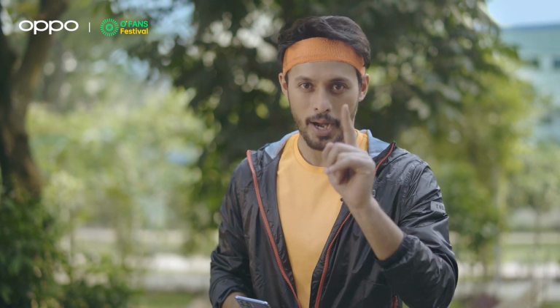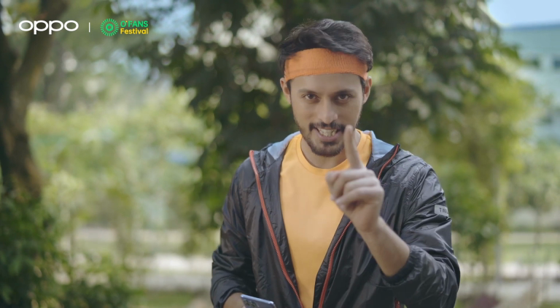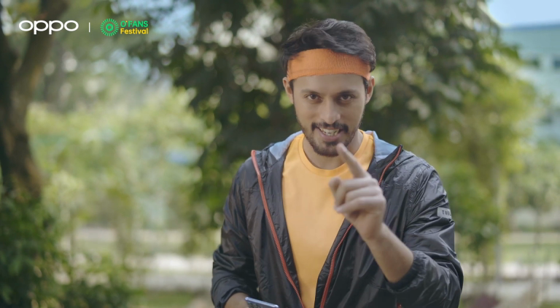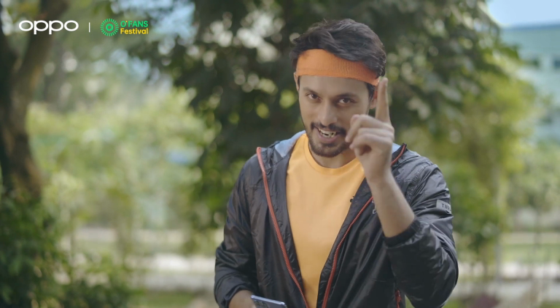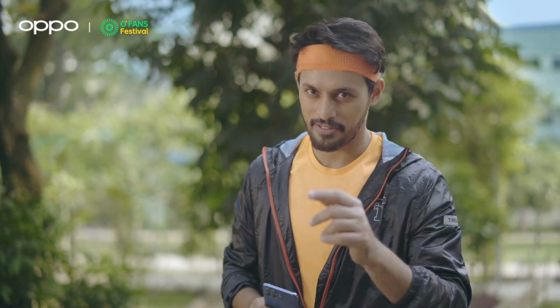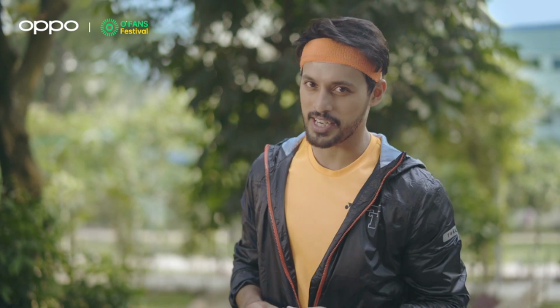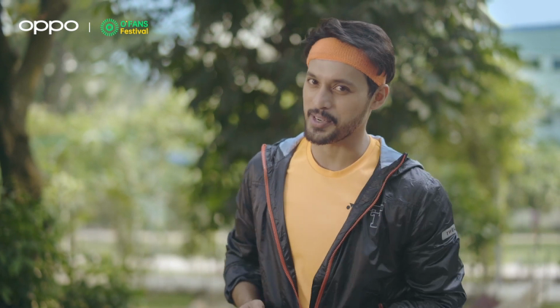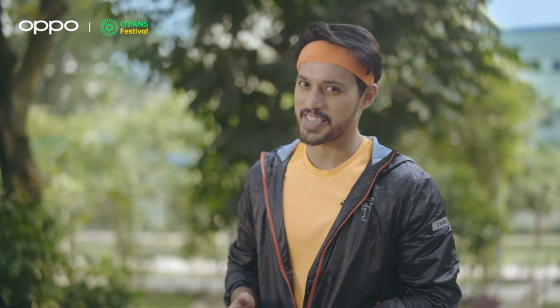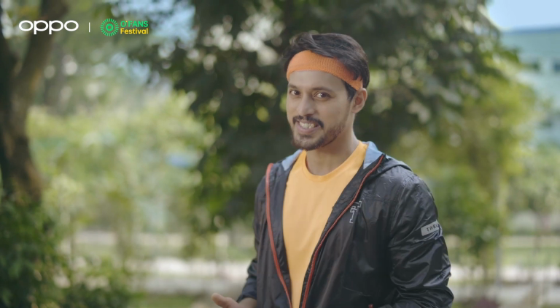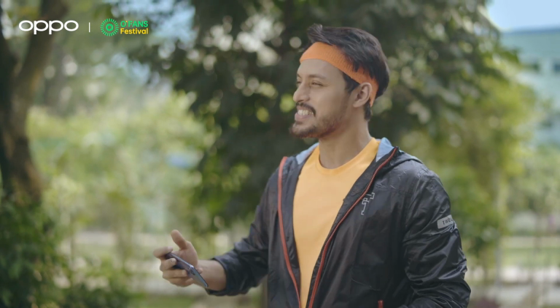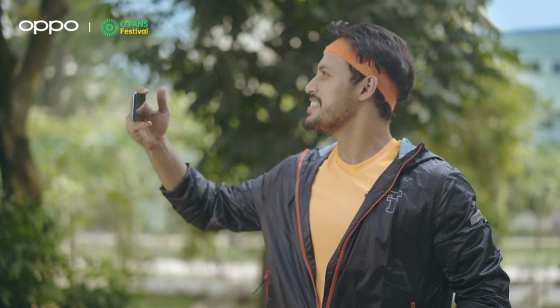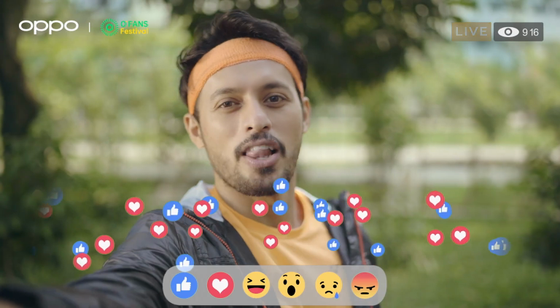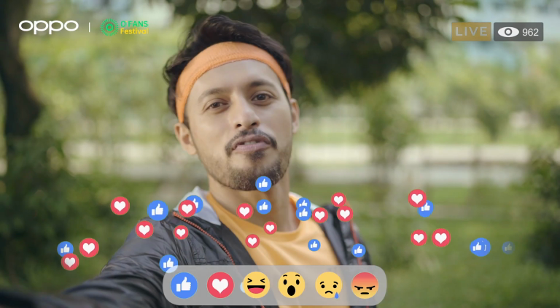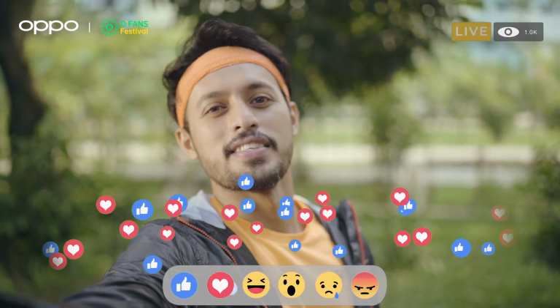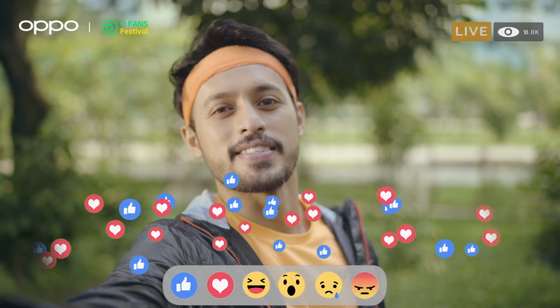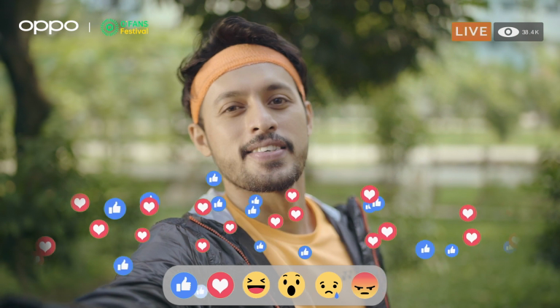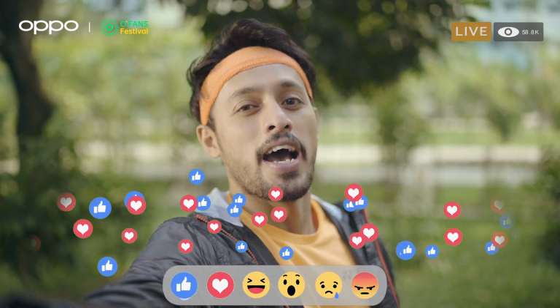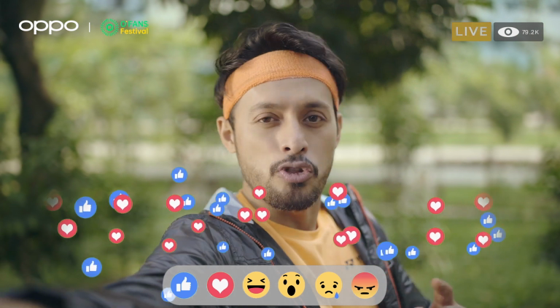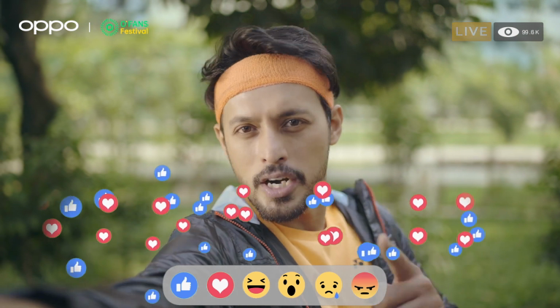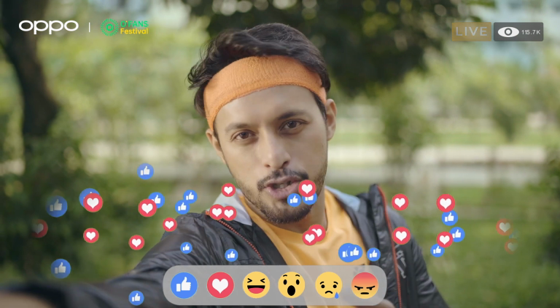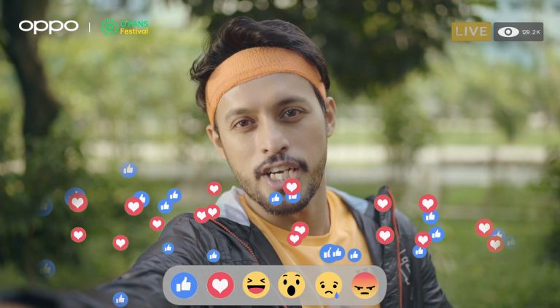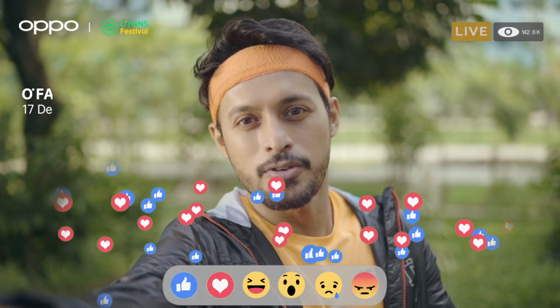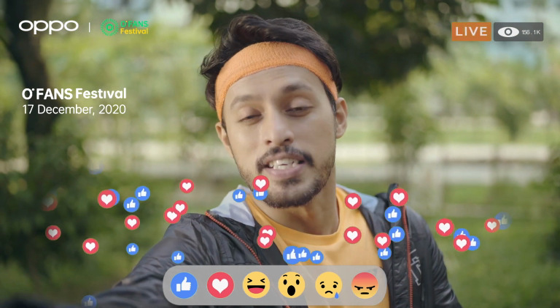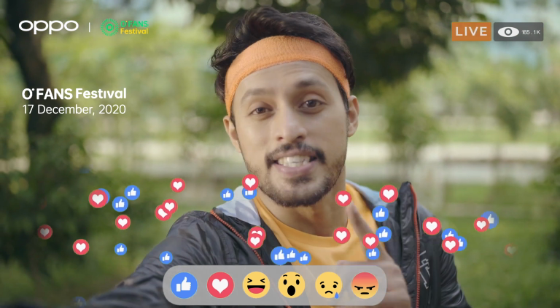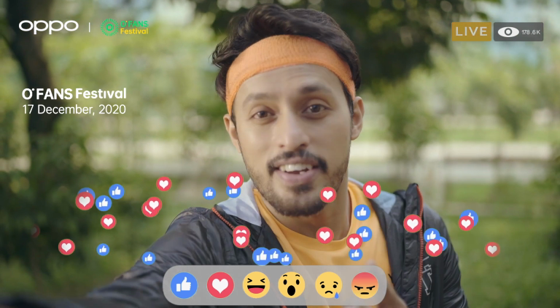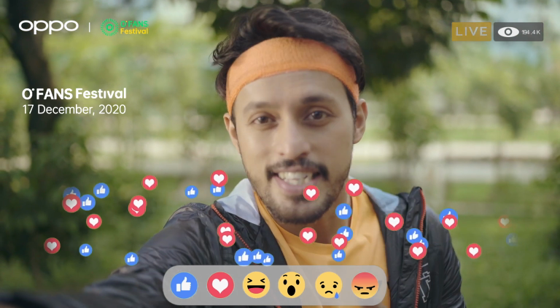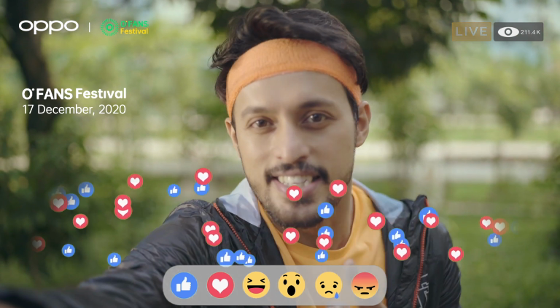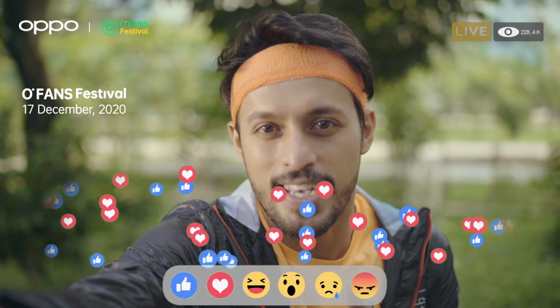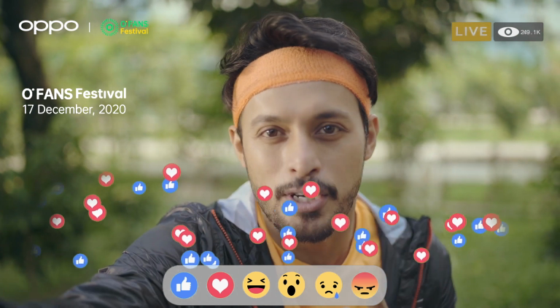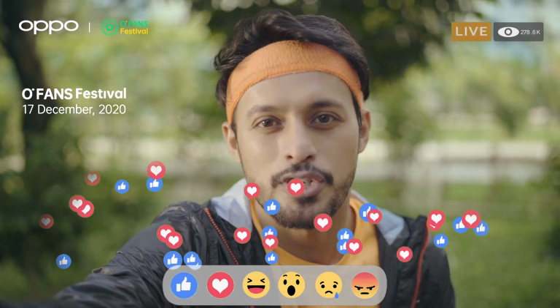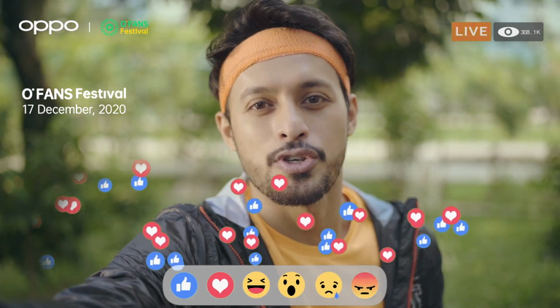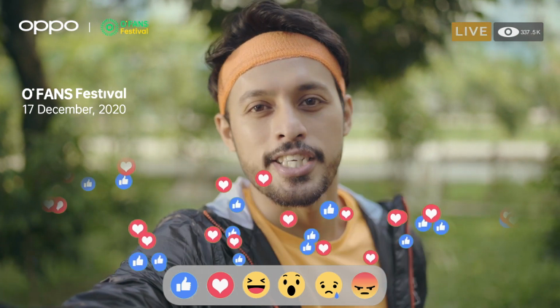The rest is live. Hello, friends. Do you know that on December 17th, 2020, OPPO is launching something special?